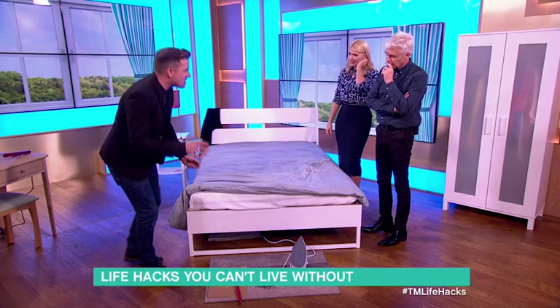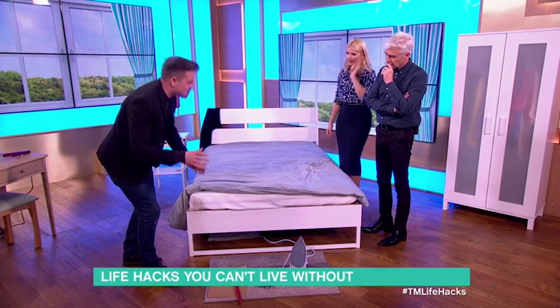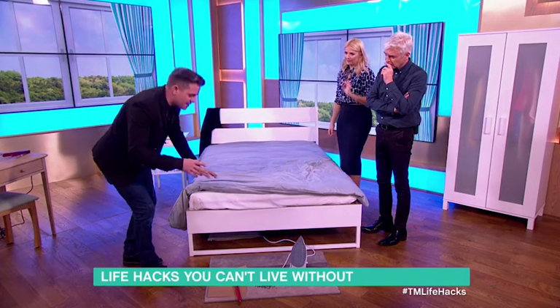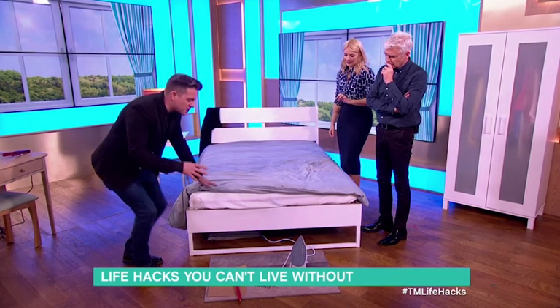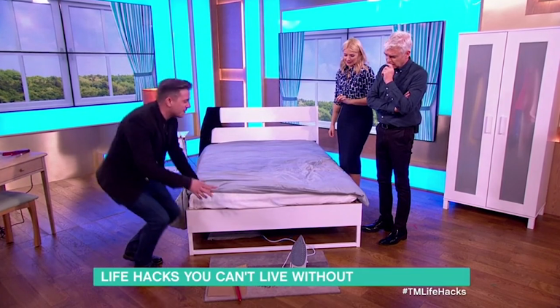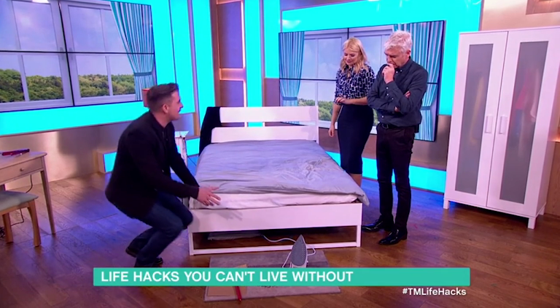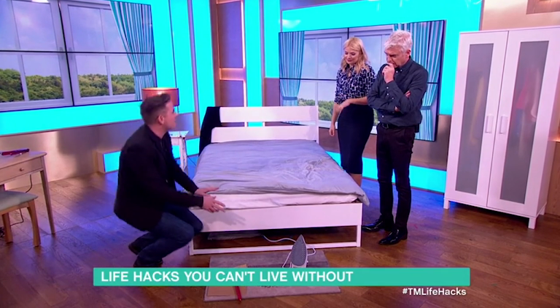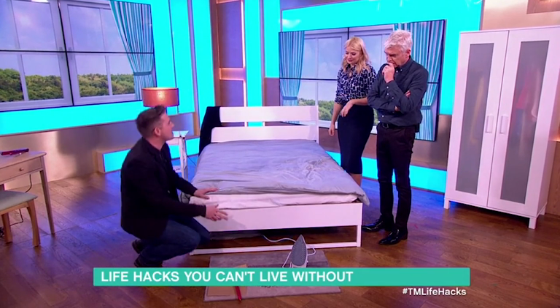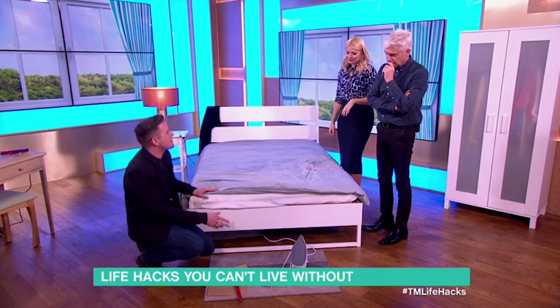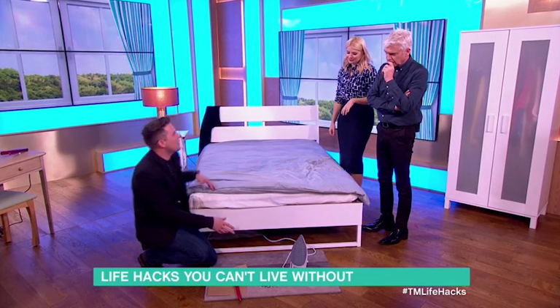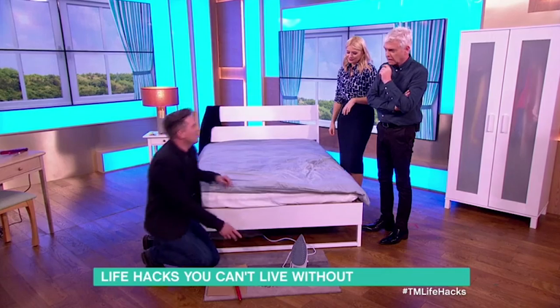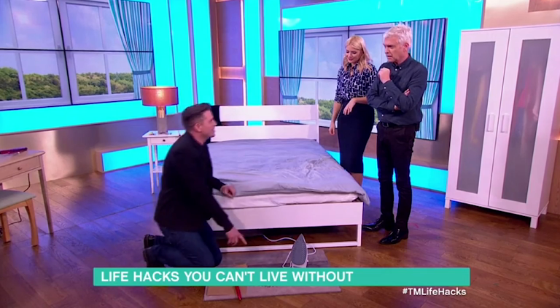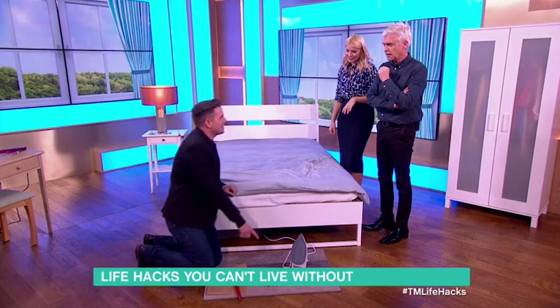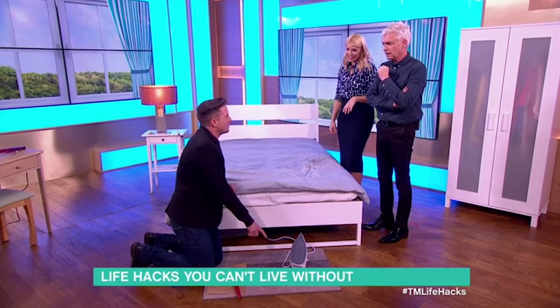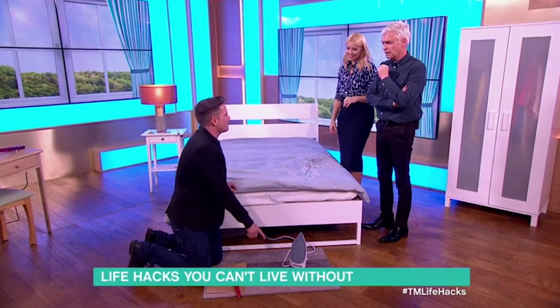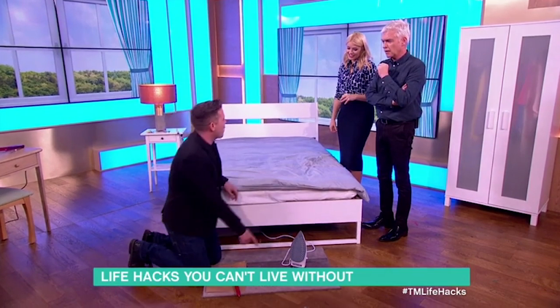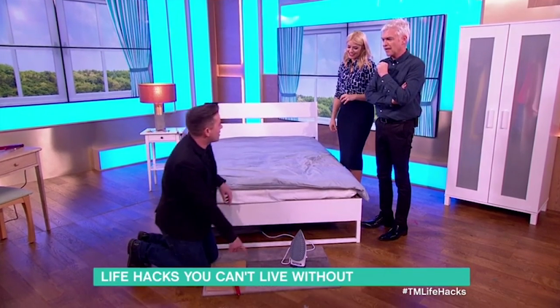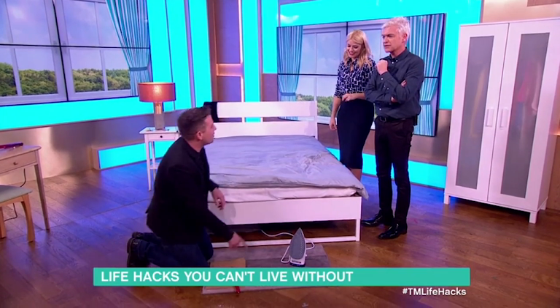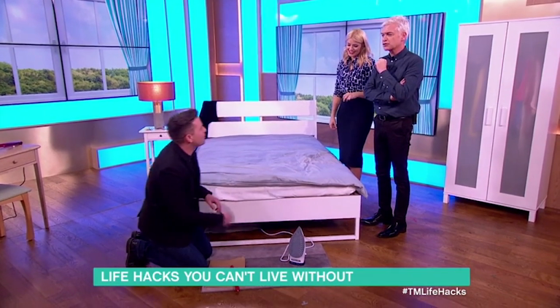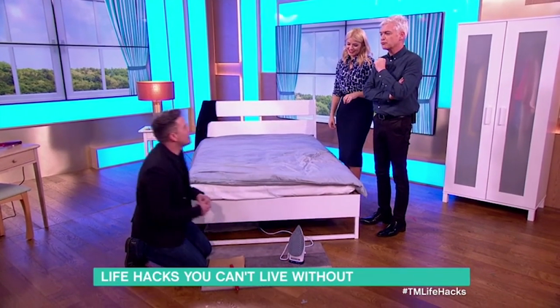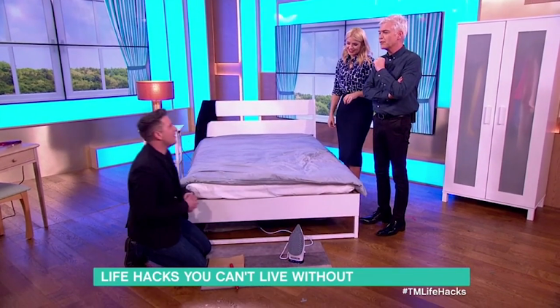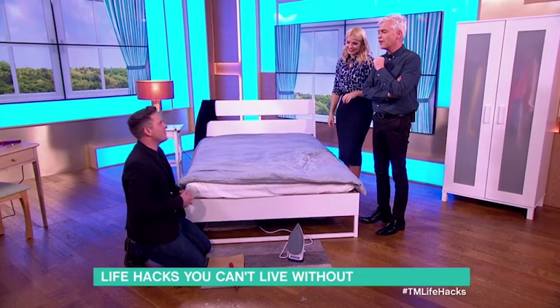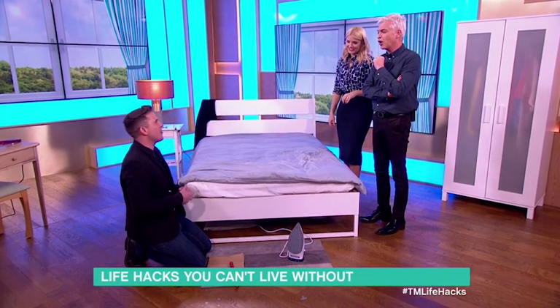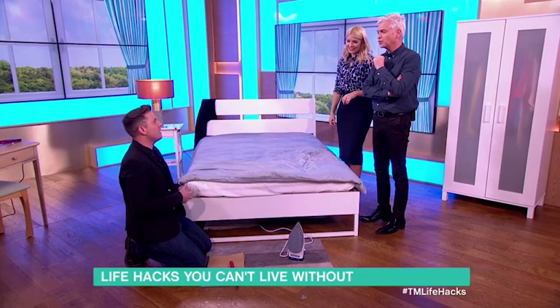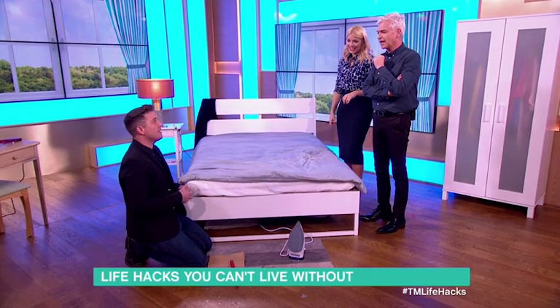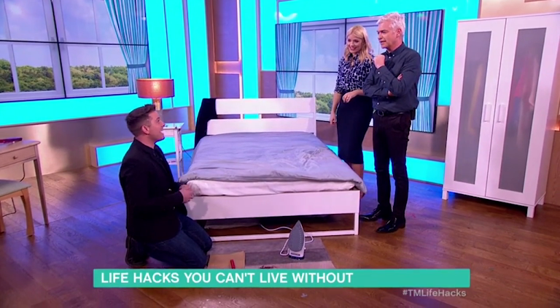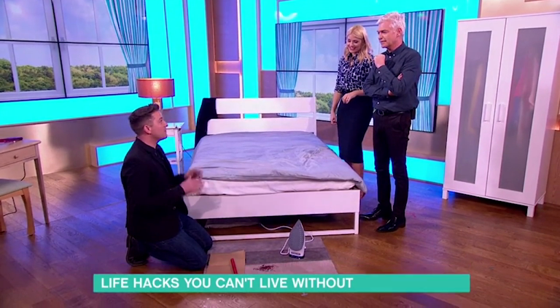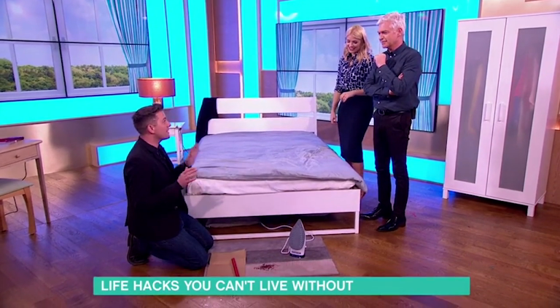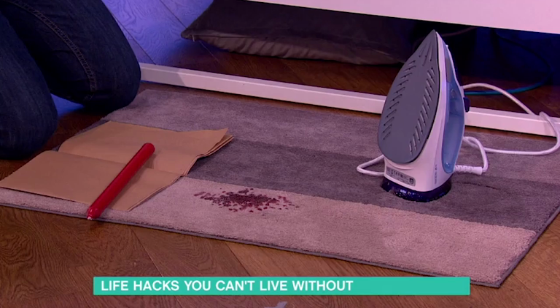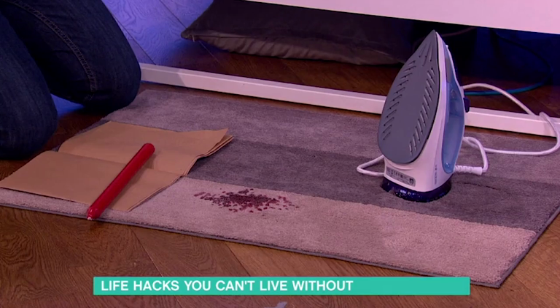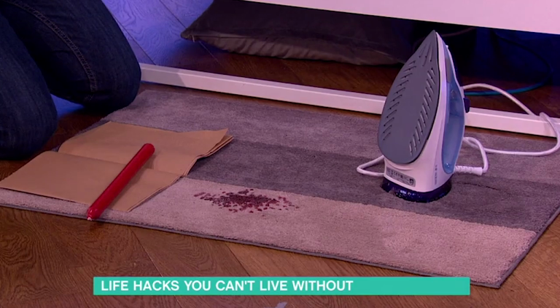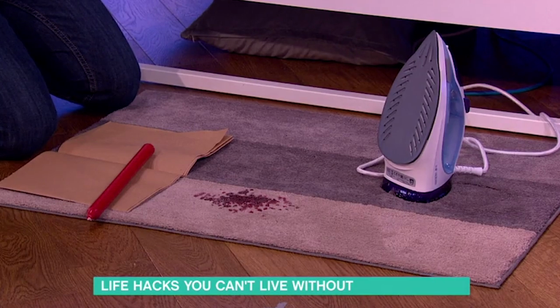Disaster — you spill candle wax on the little rug or on the carpet. Oh, that's just ruined the whole day. Everything is a disaster.